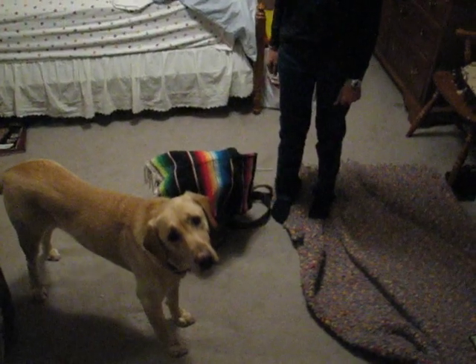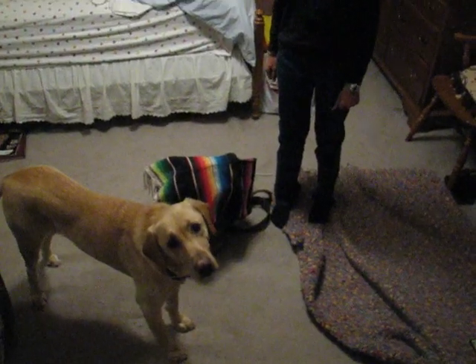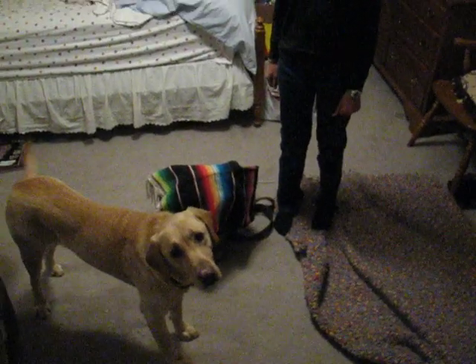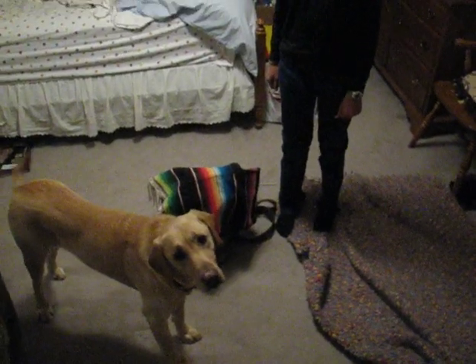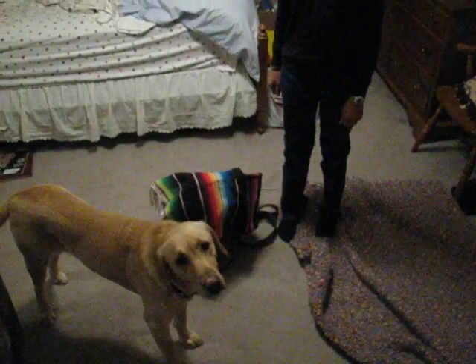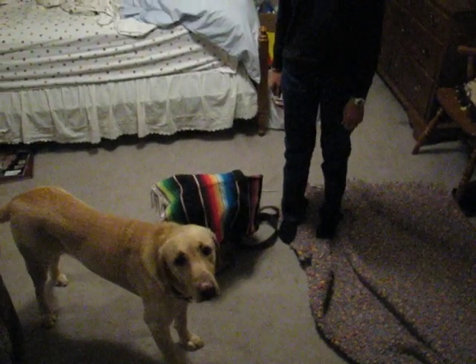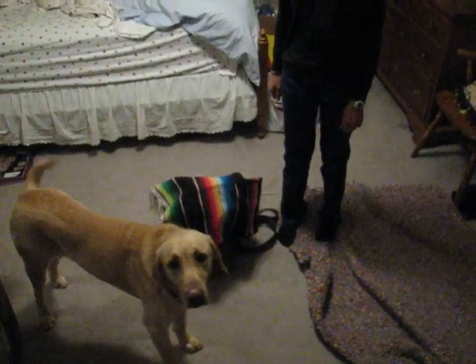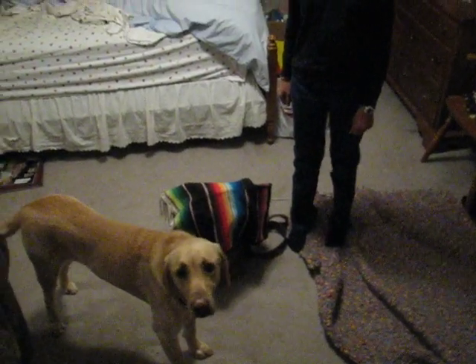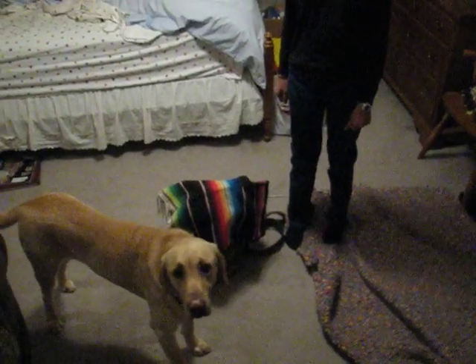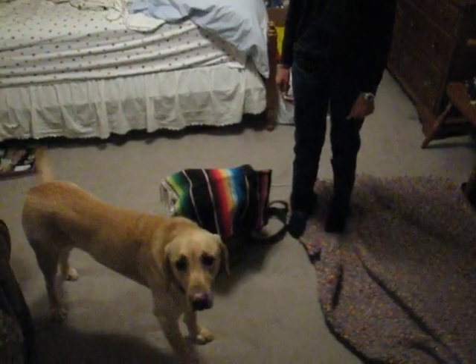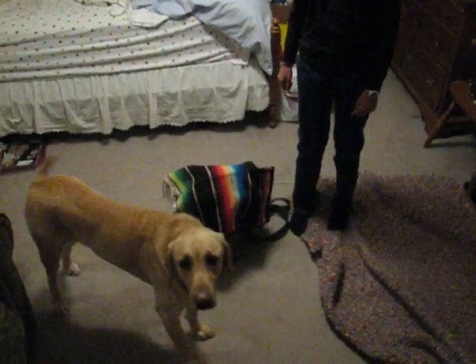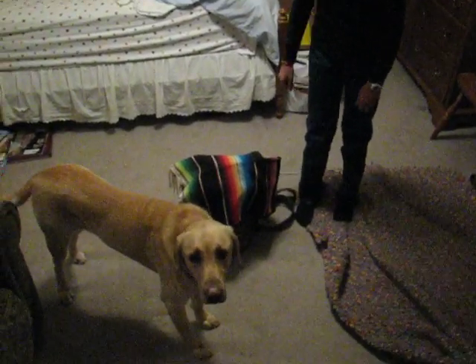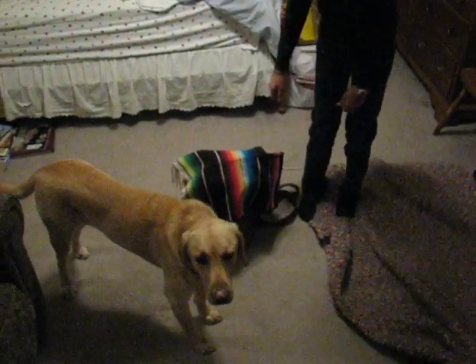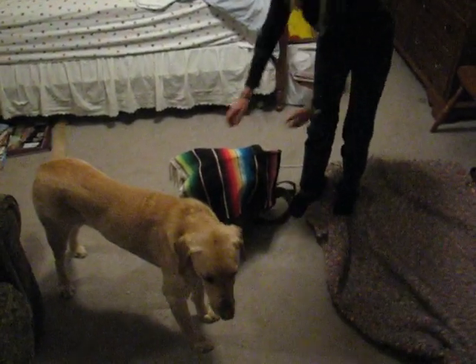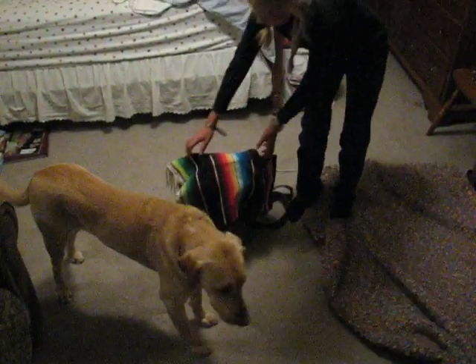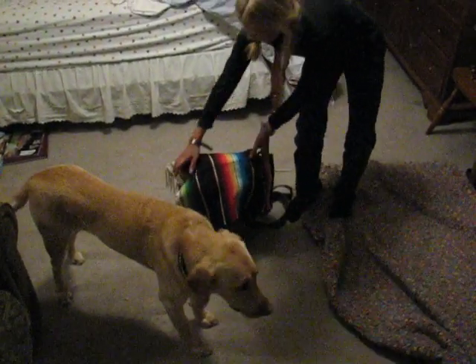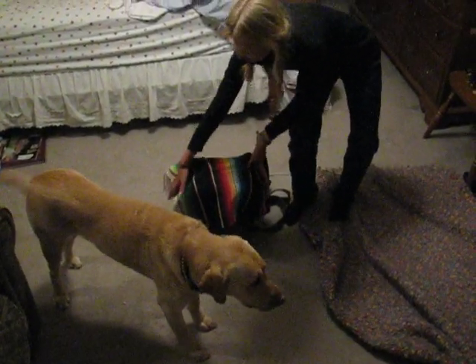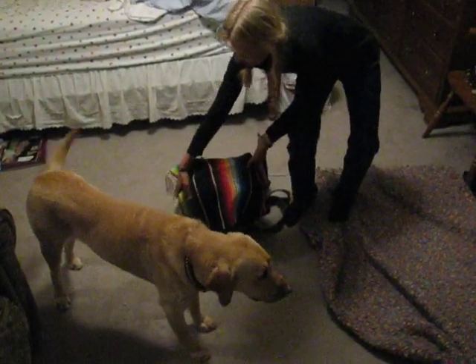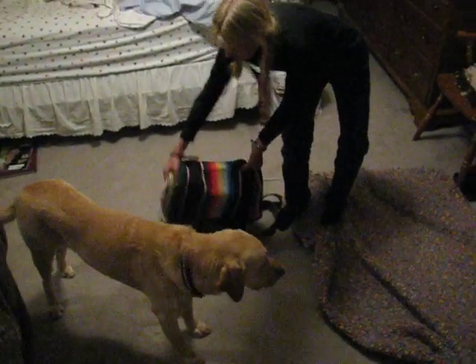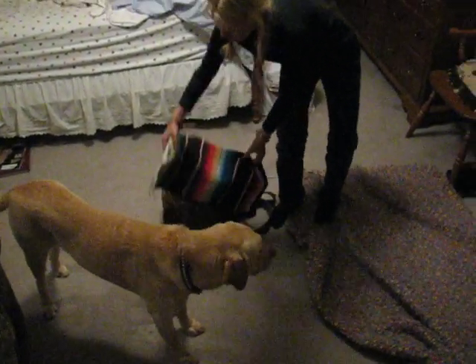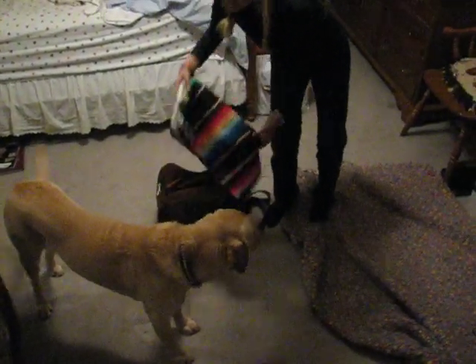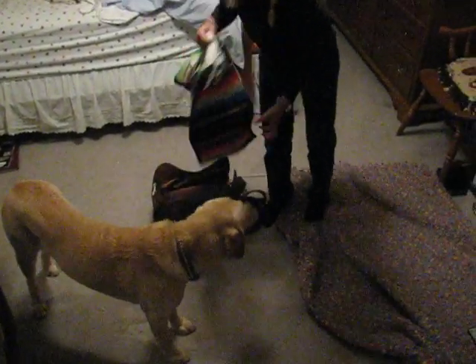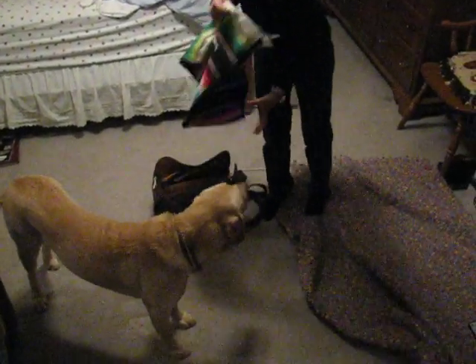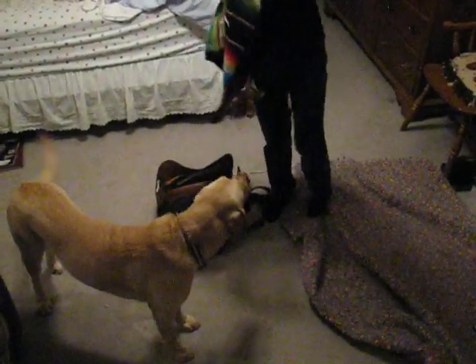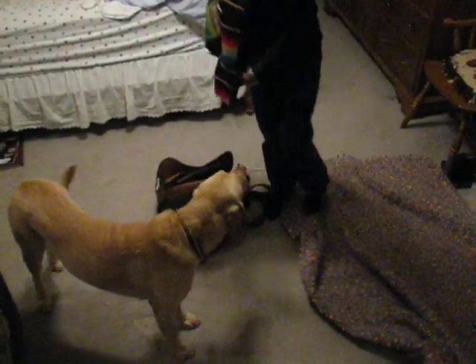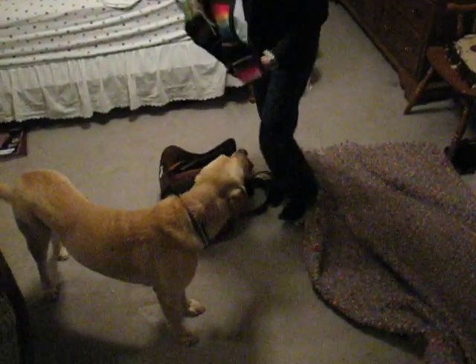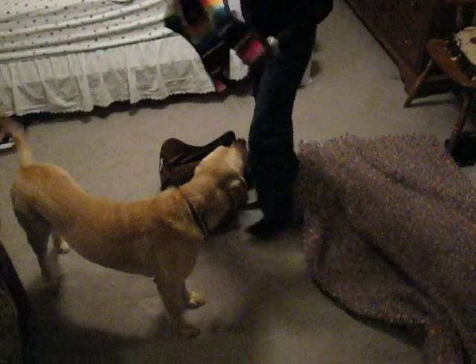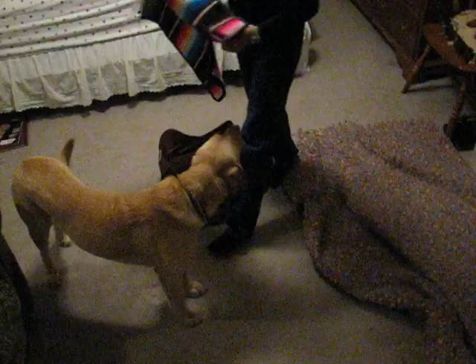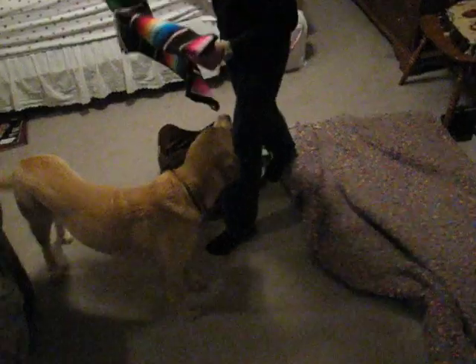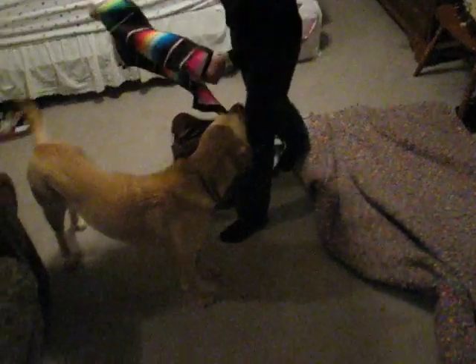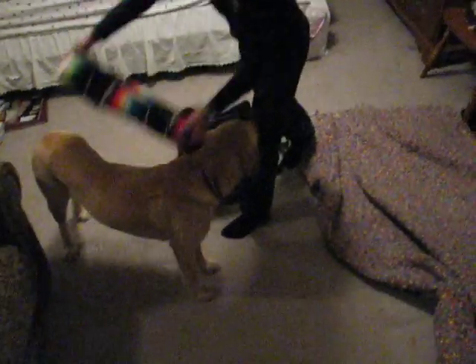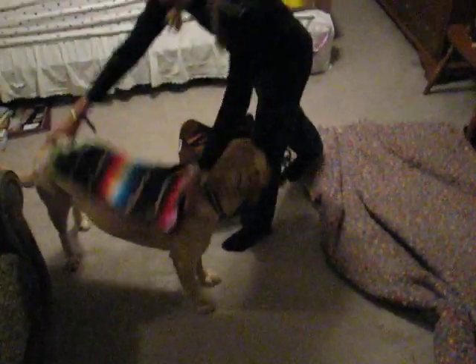This is us trying to put a saddle on a dog named Sam. Yes, that's Sam.